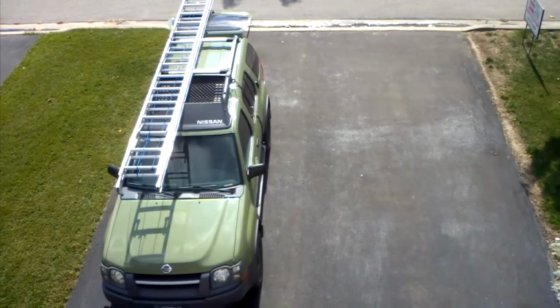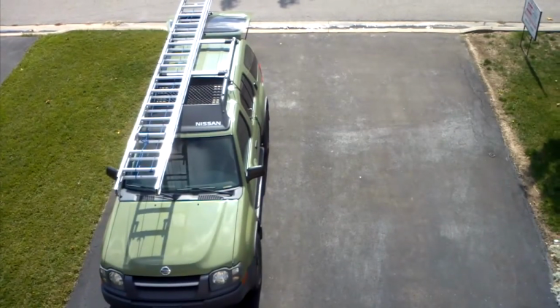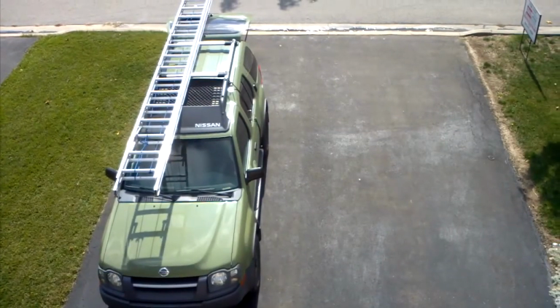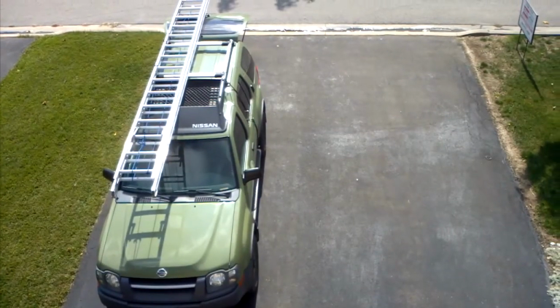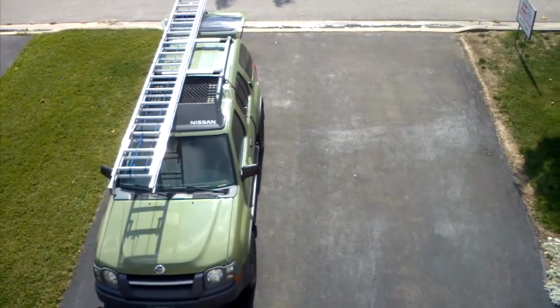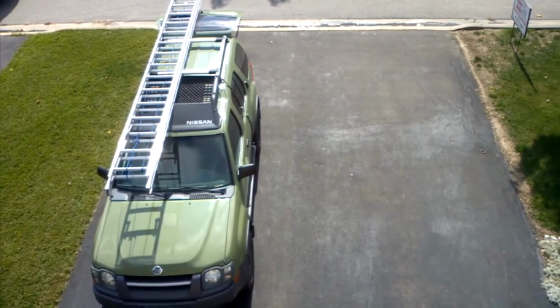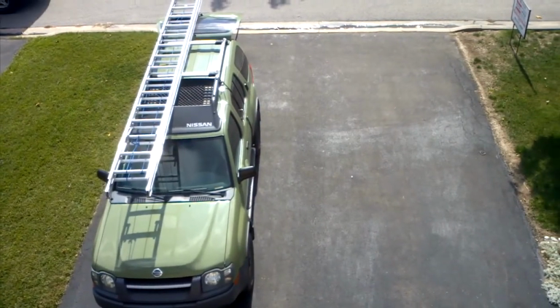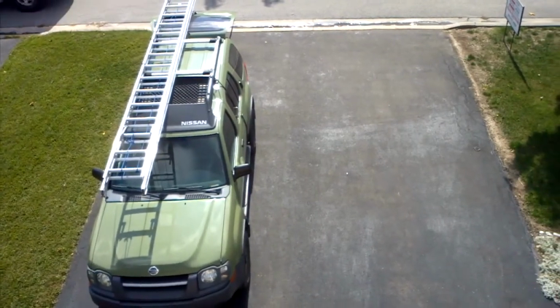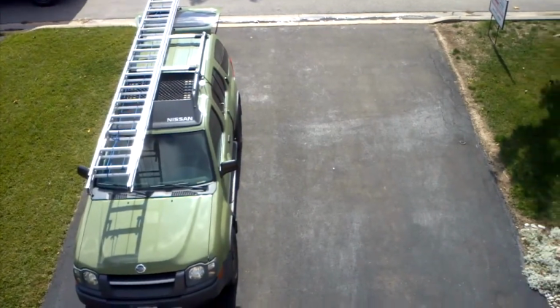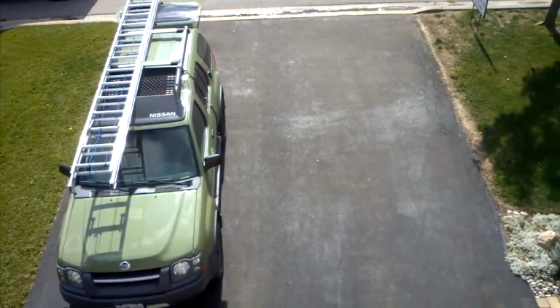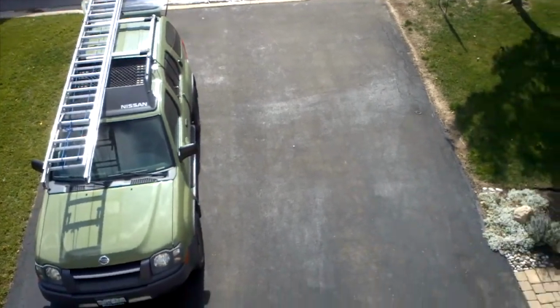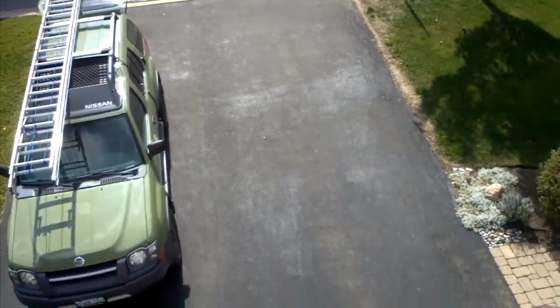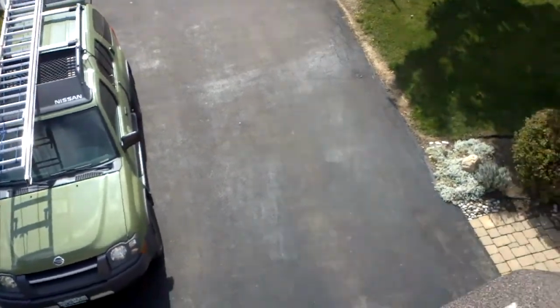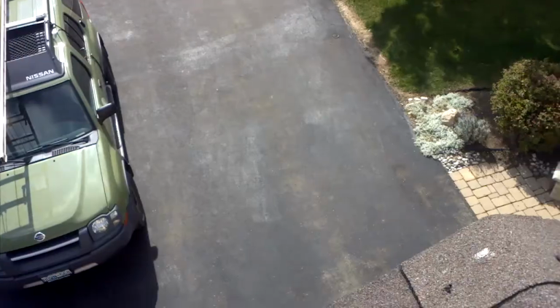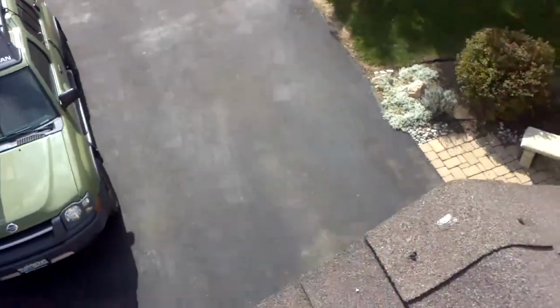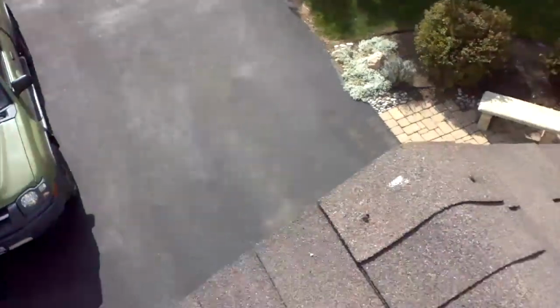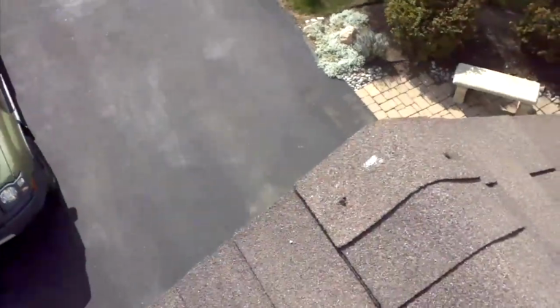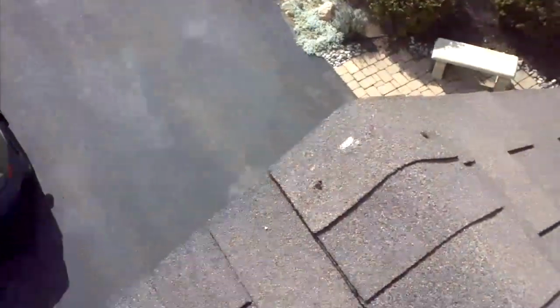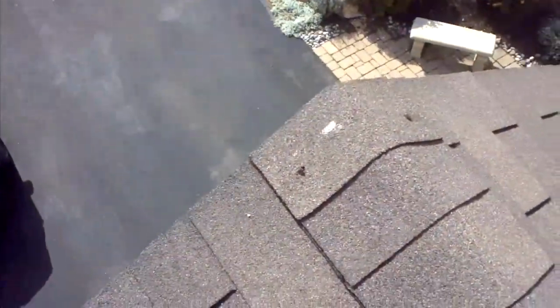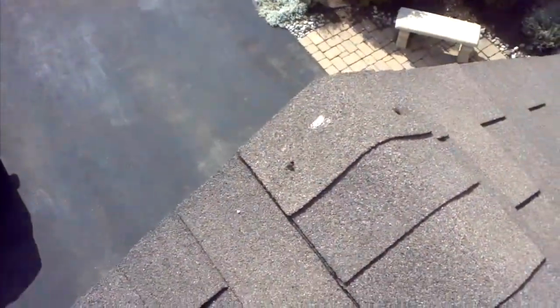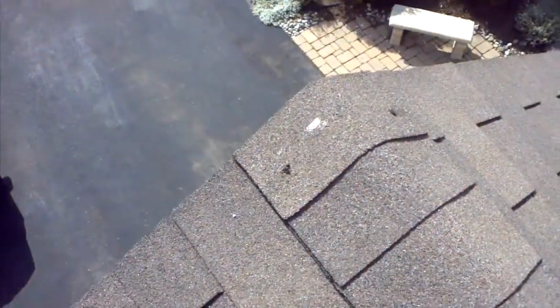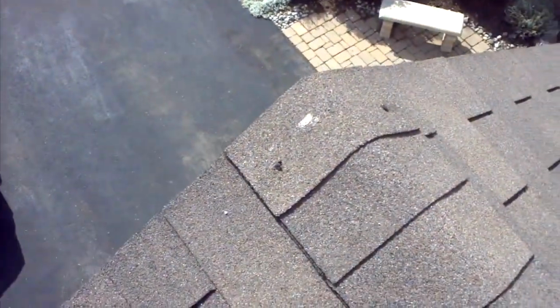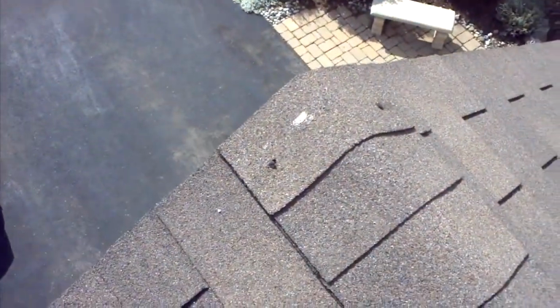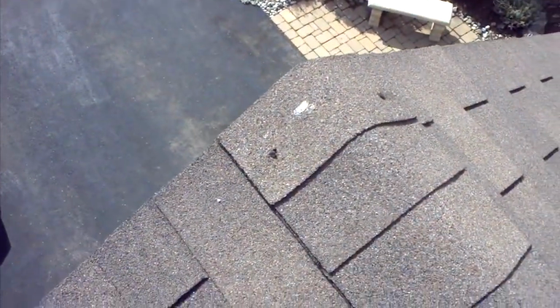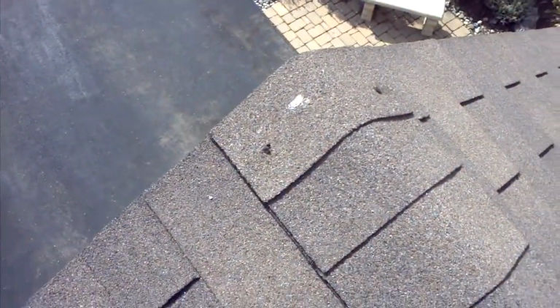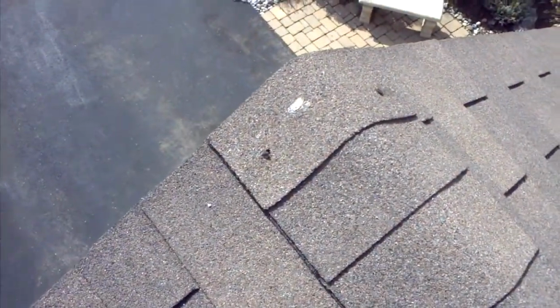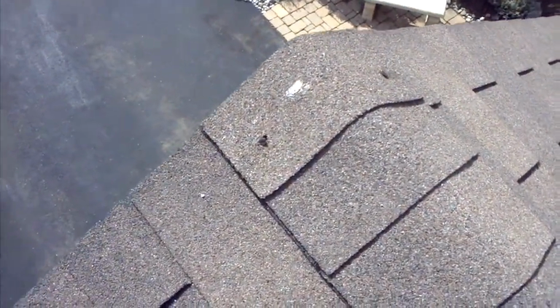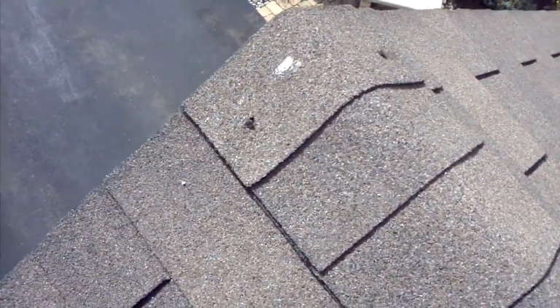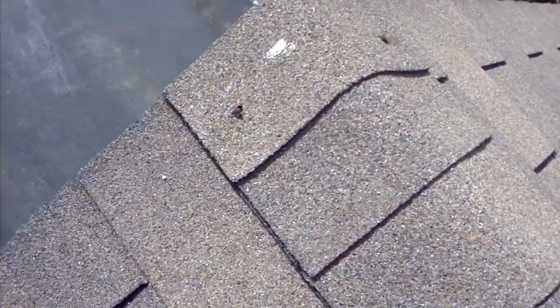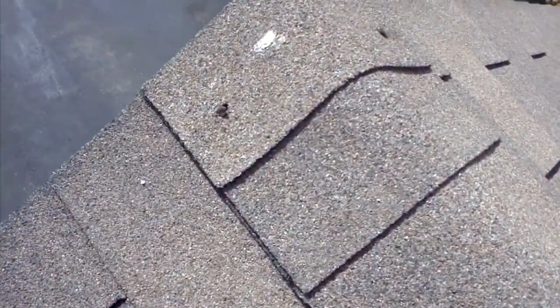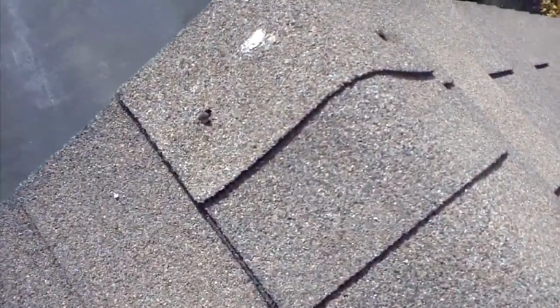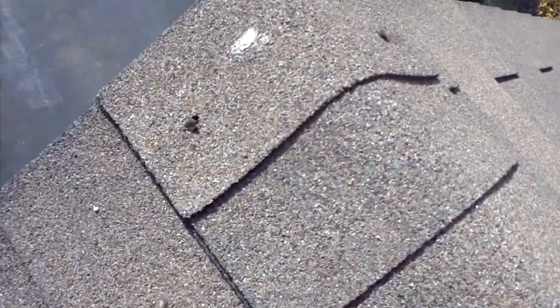13 degrees today. I'm Craig Adams reporting from Maple Trust Inspections. I'm up on your roof here.